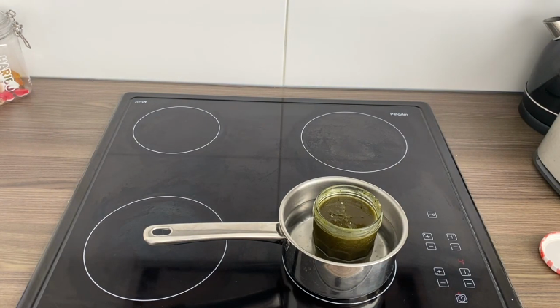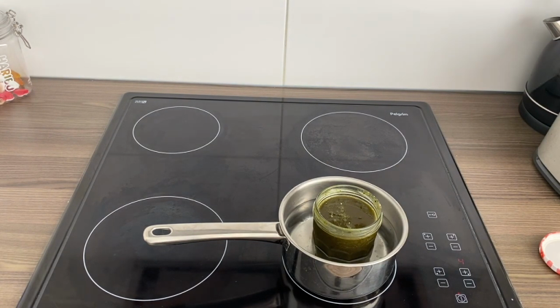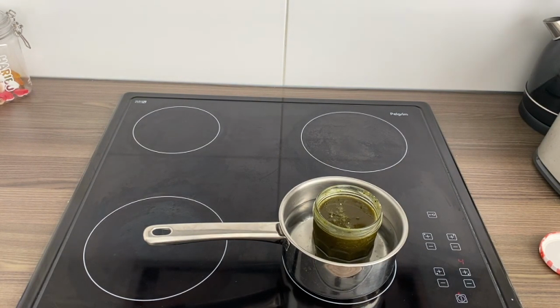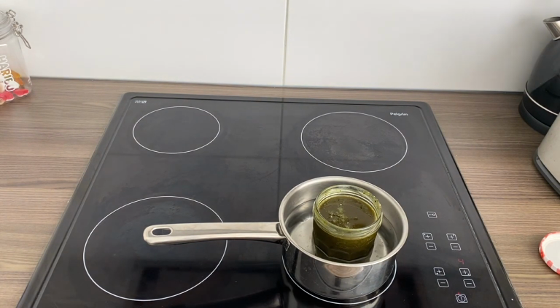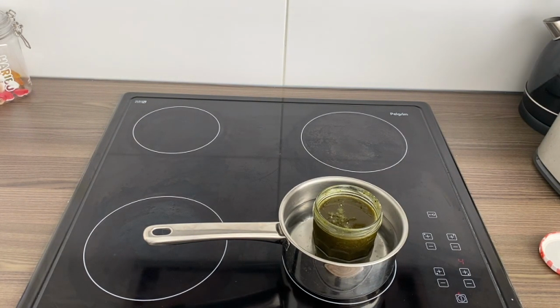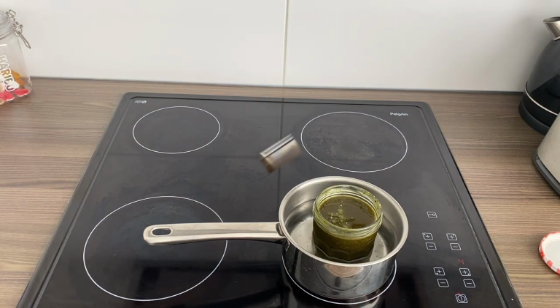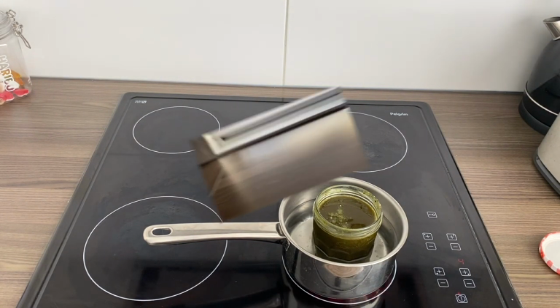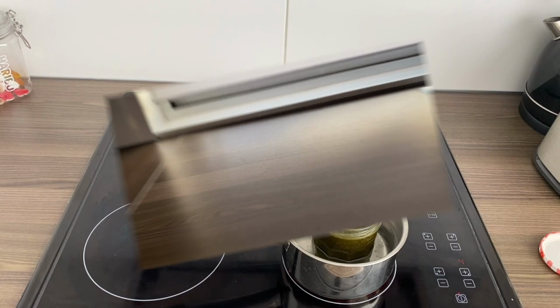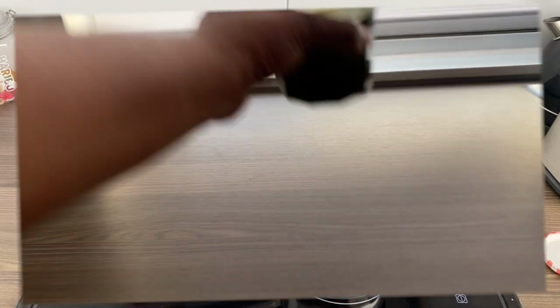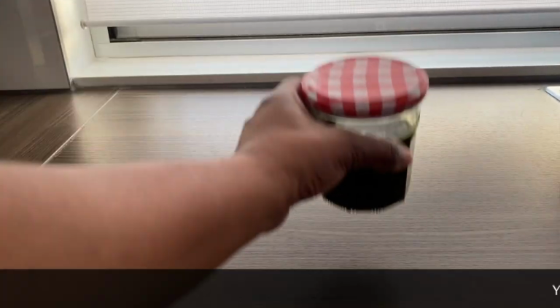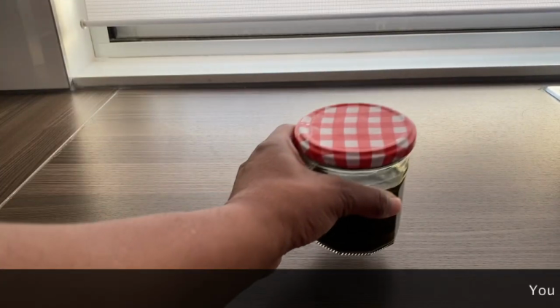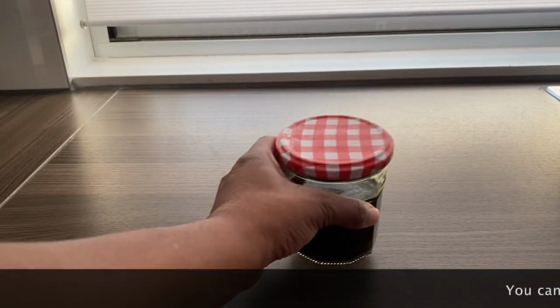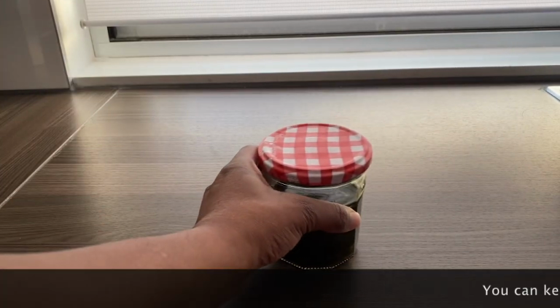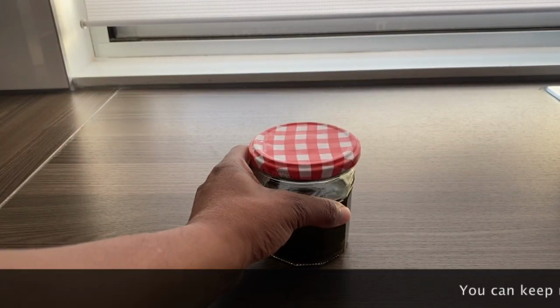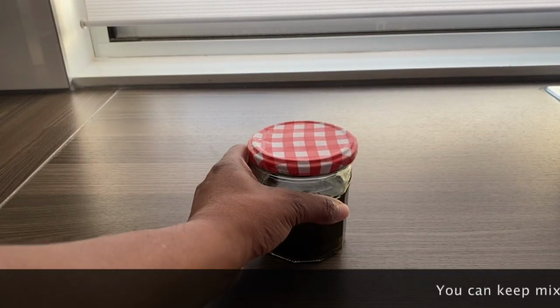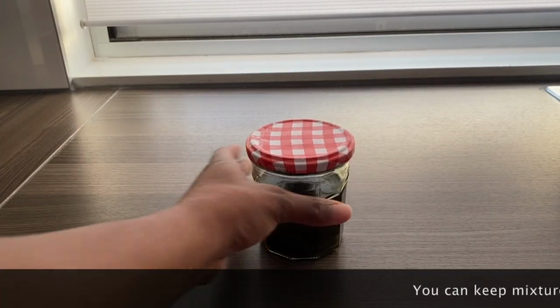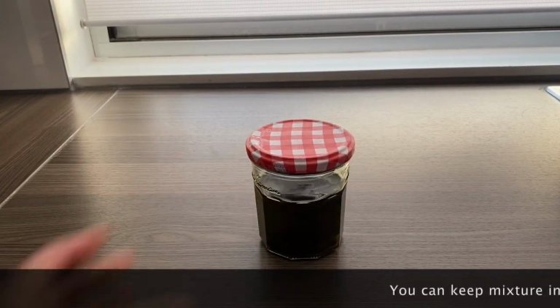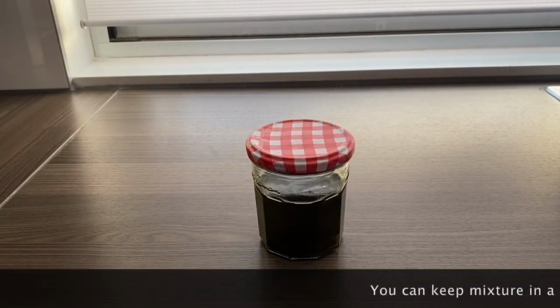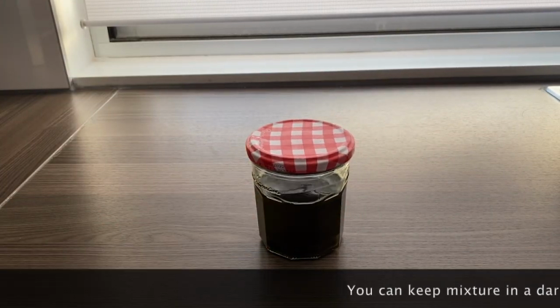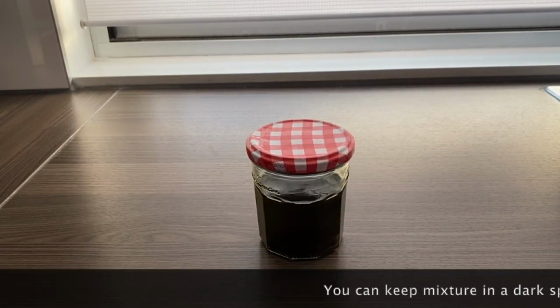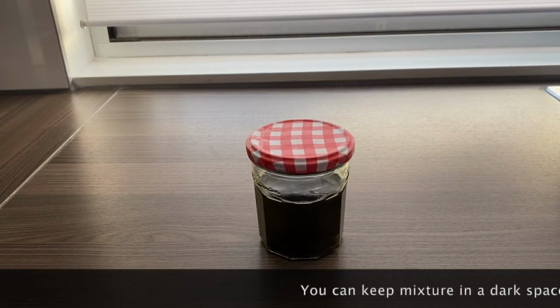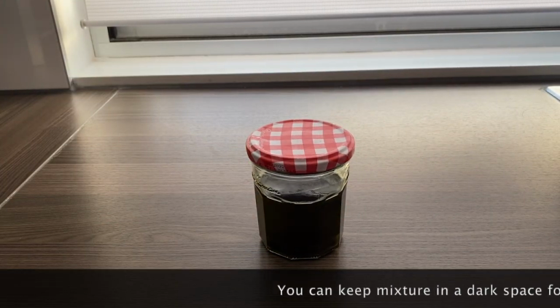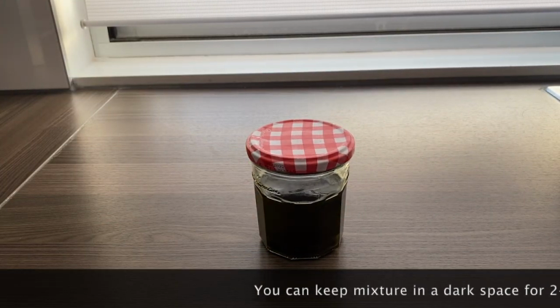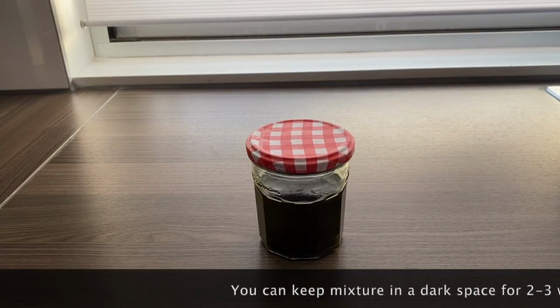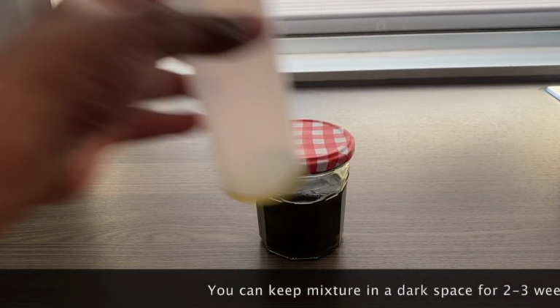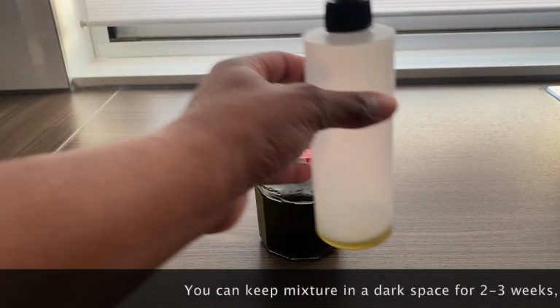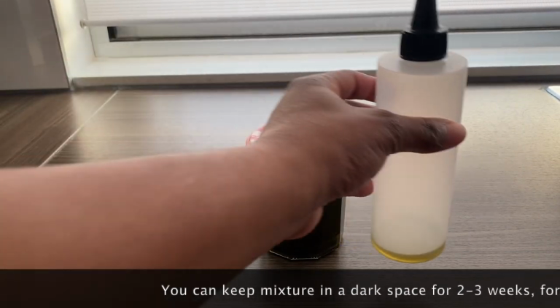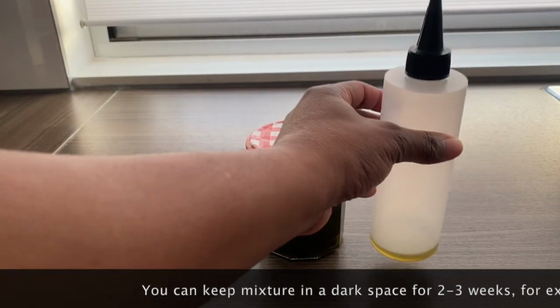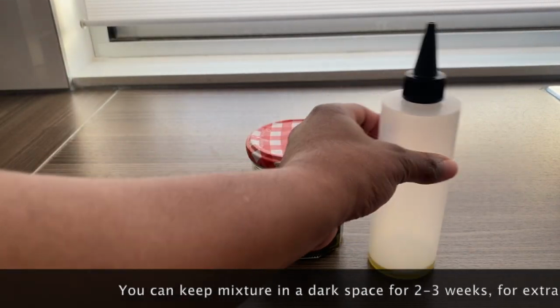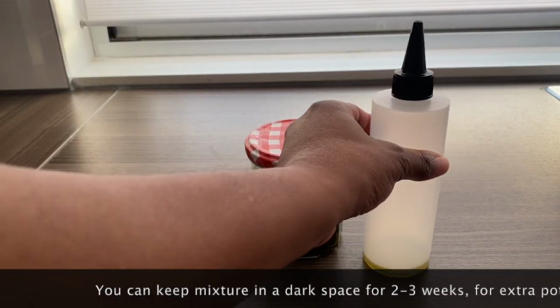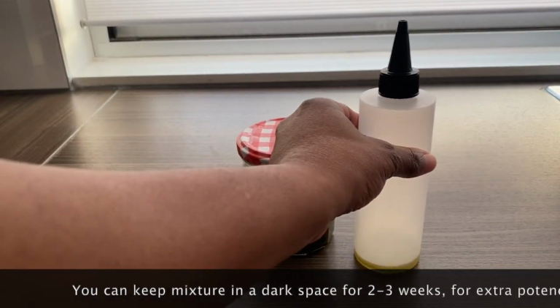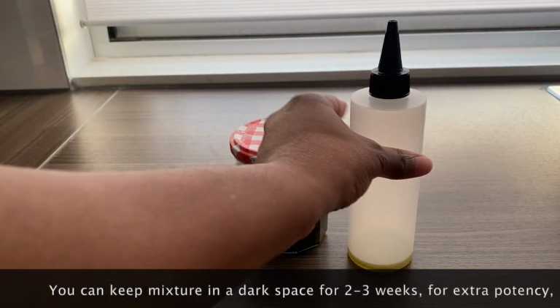By the way, you can leave this mixture in a dark space for 2 to 3 weeks before using for extra potency.